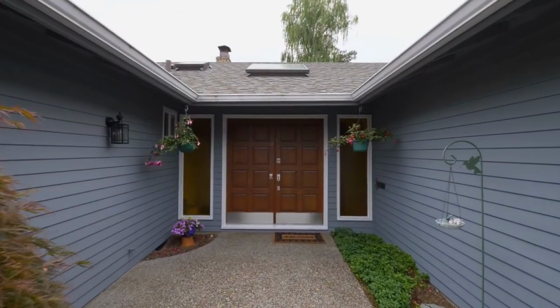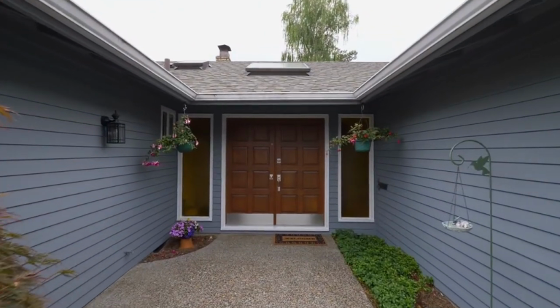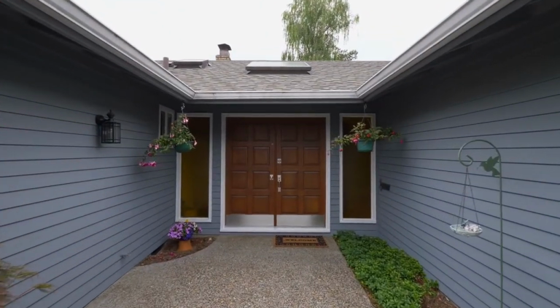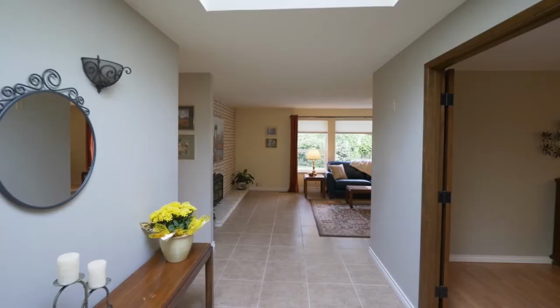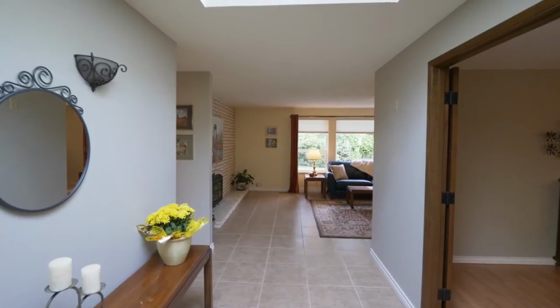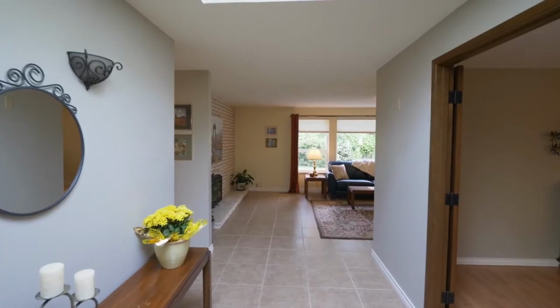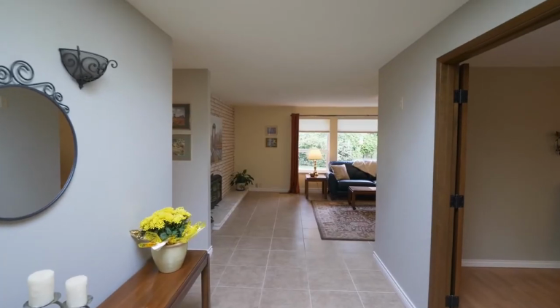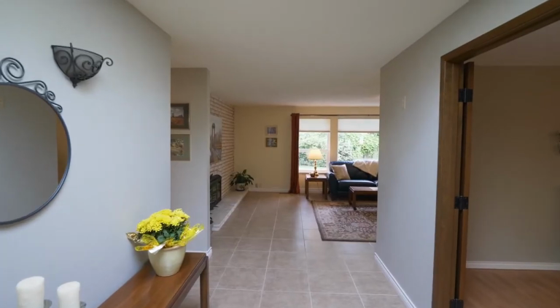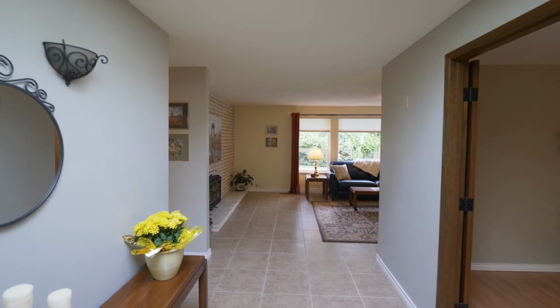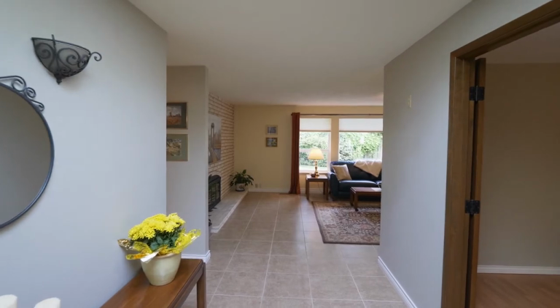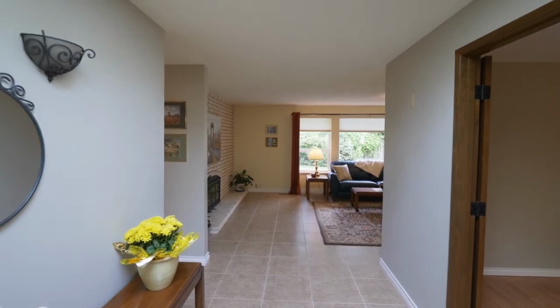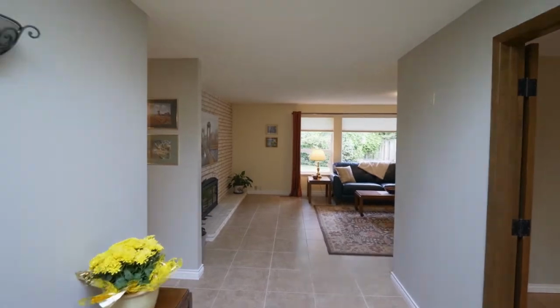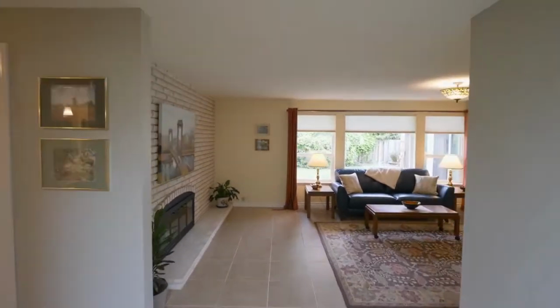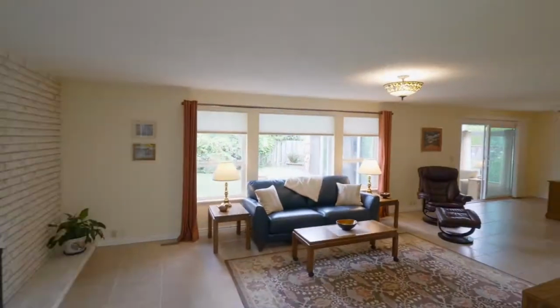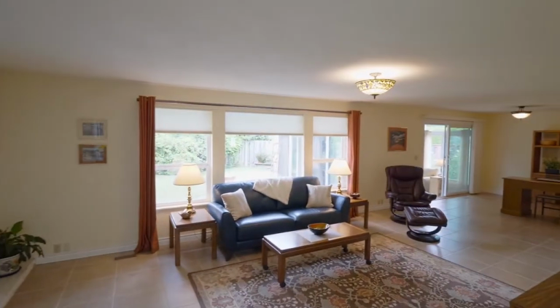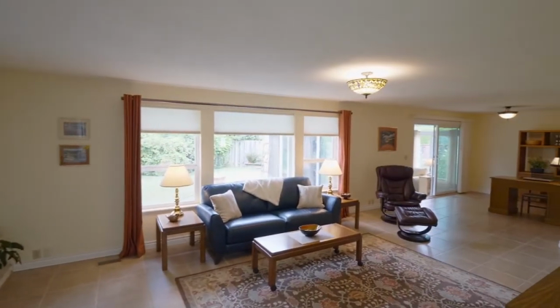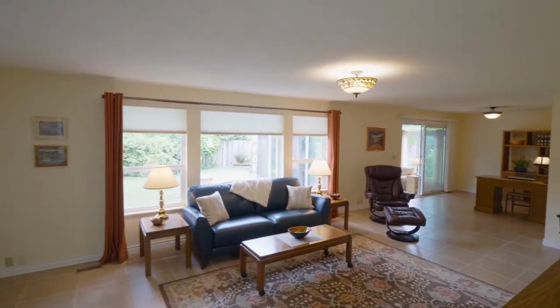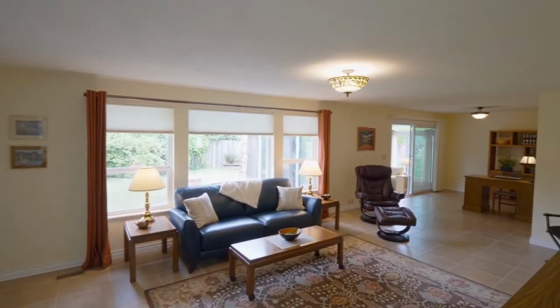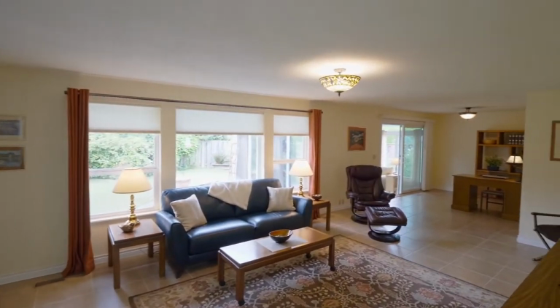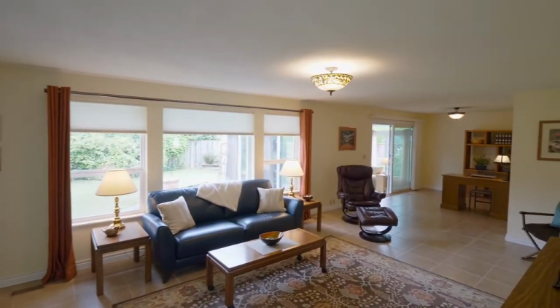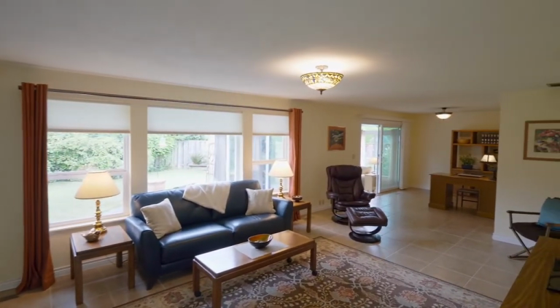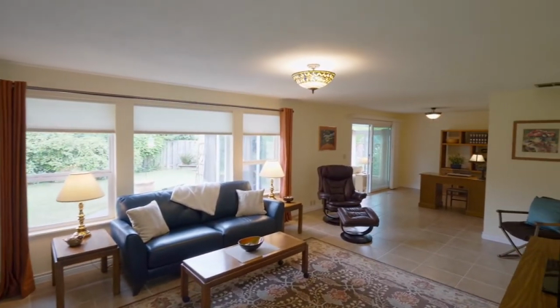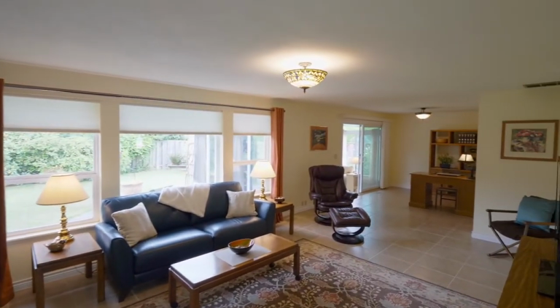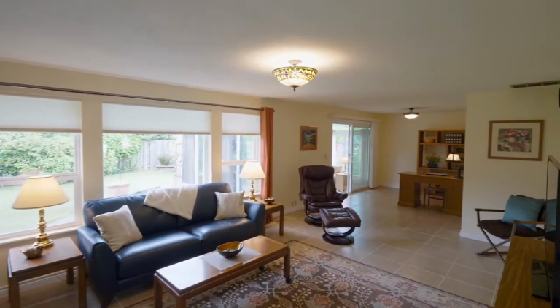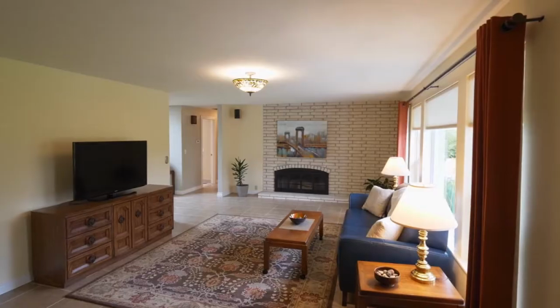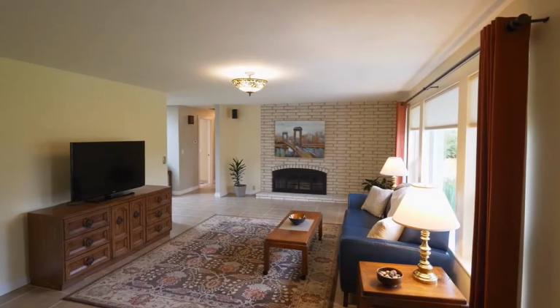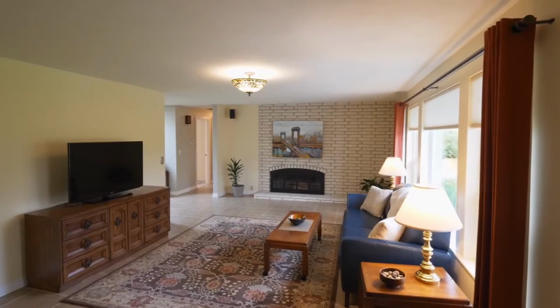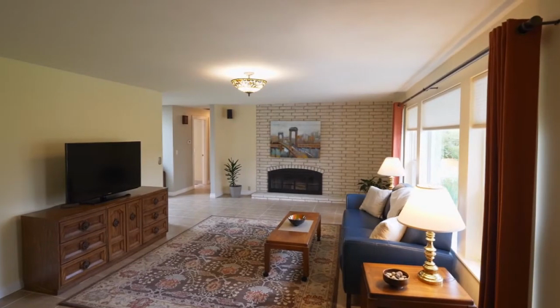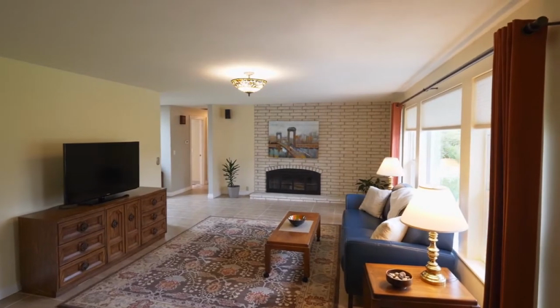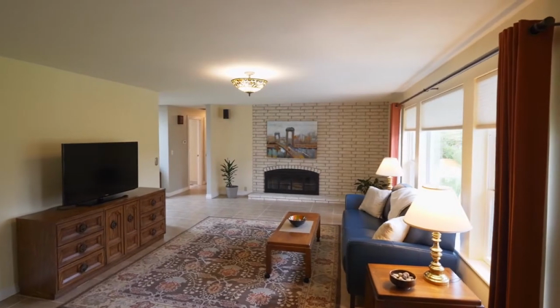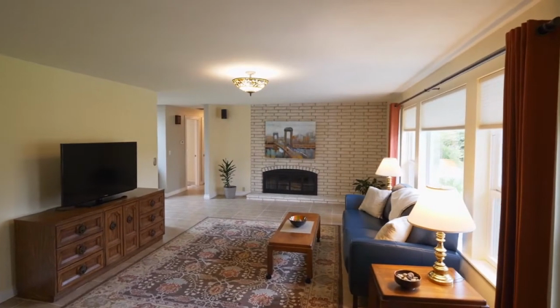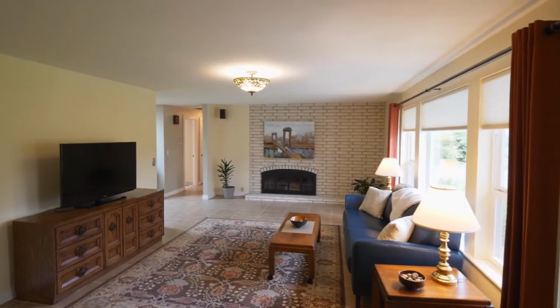You'll discover a sunny and light interior with updates throughout, beautiful tile flooring, and large windows.